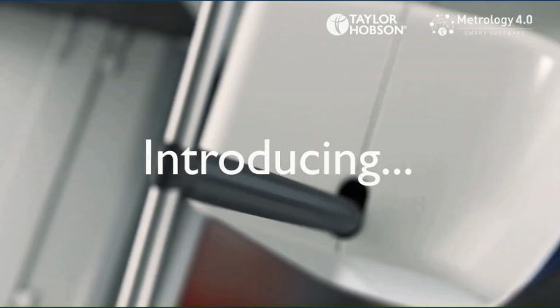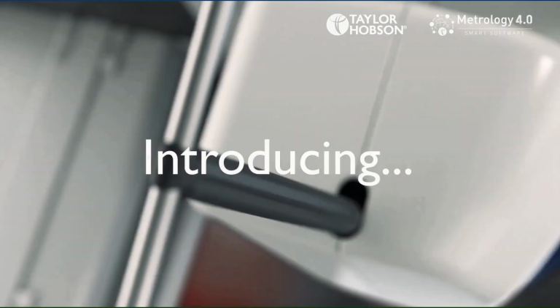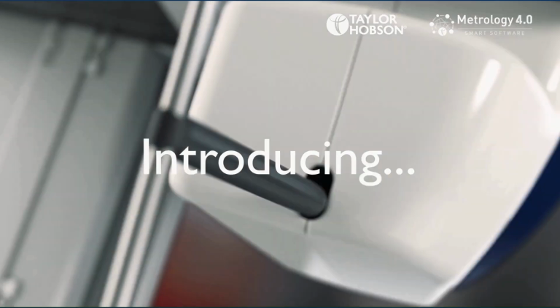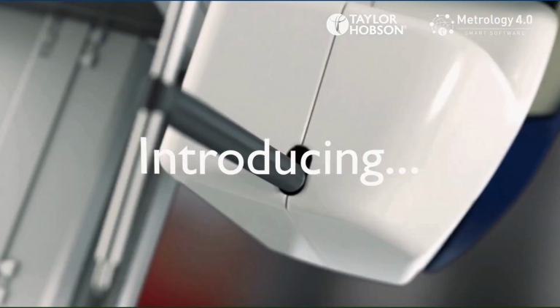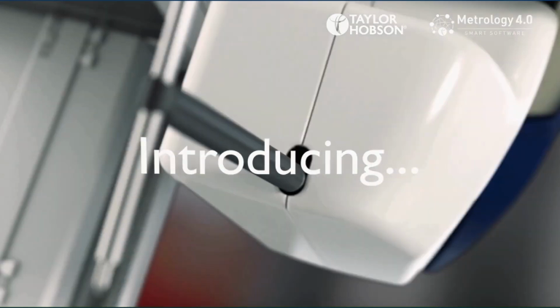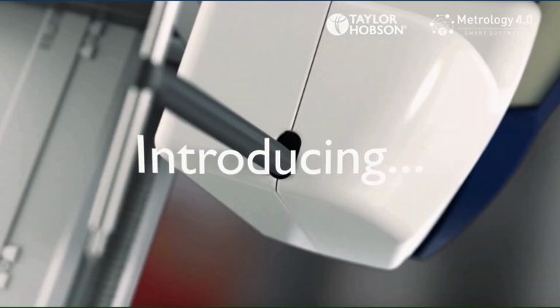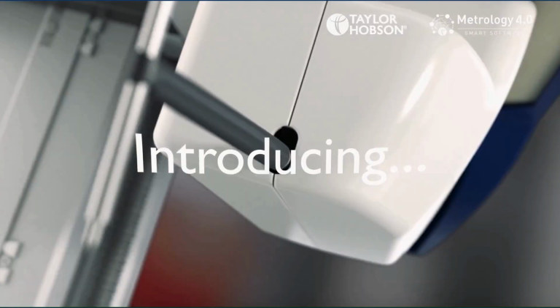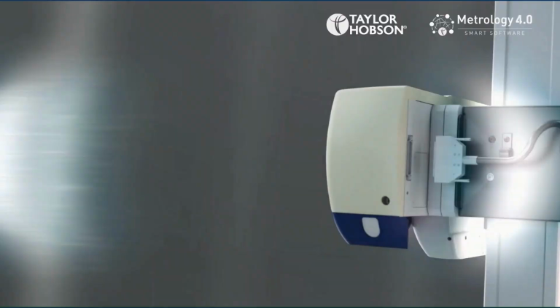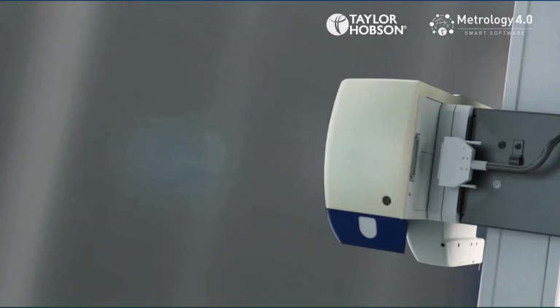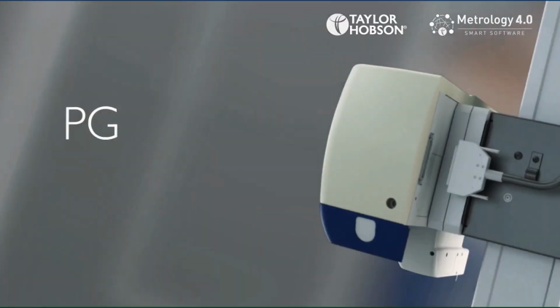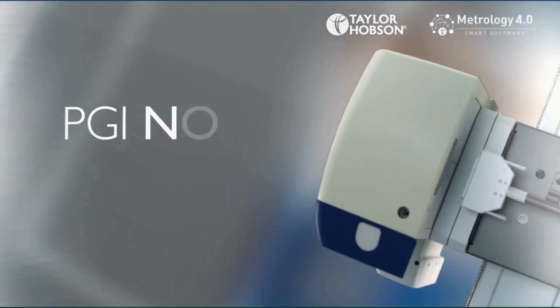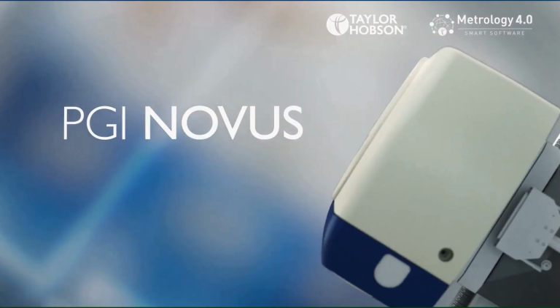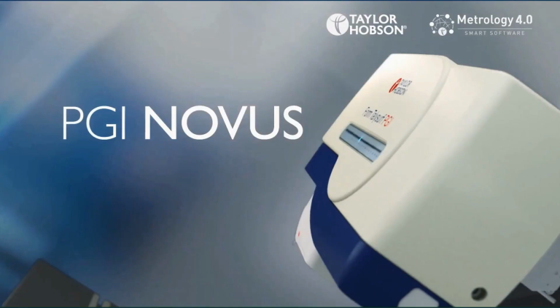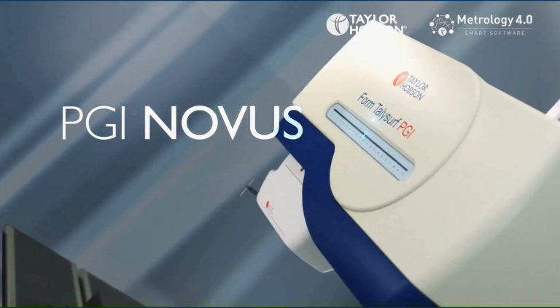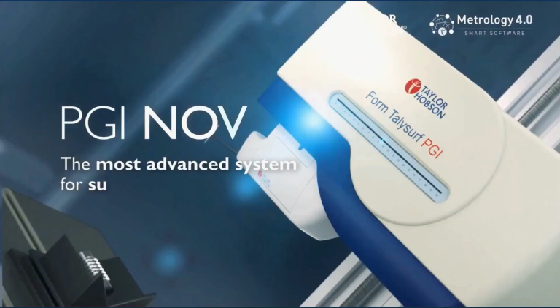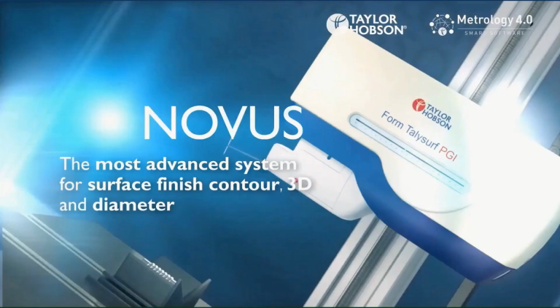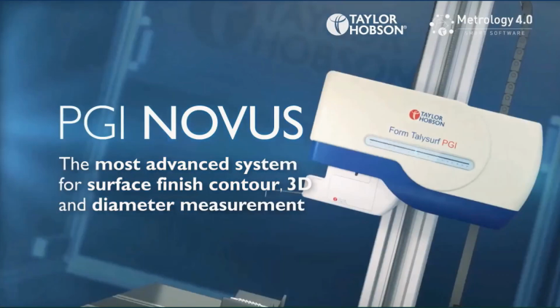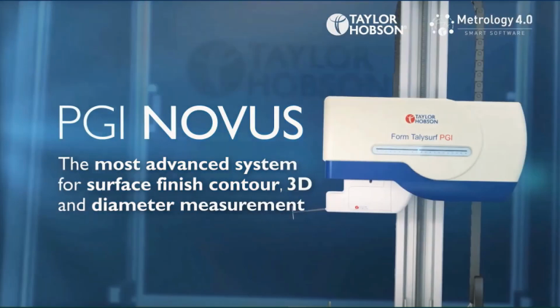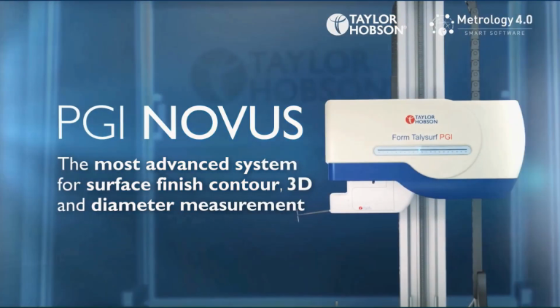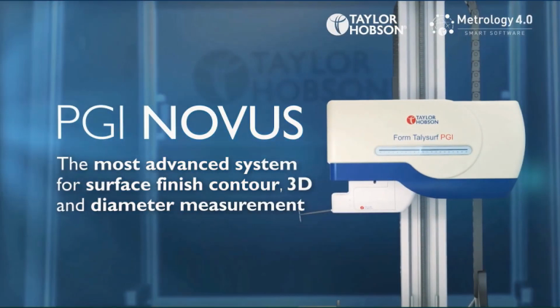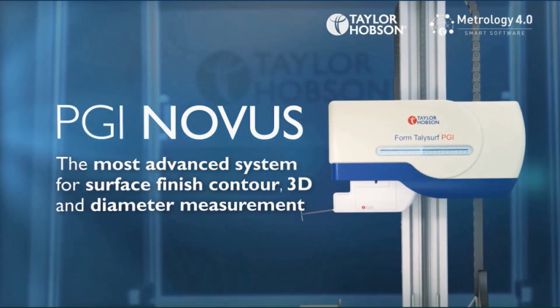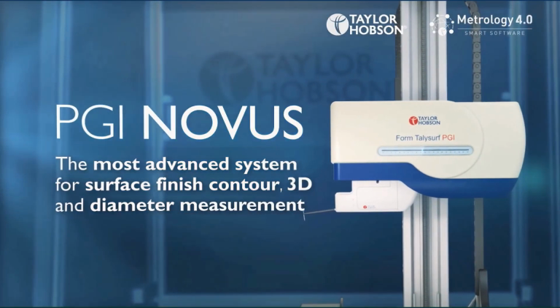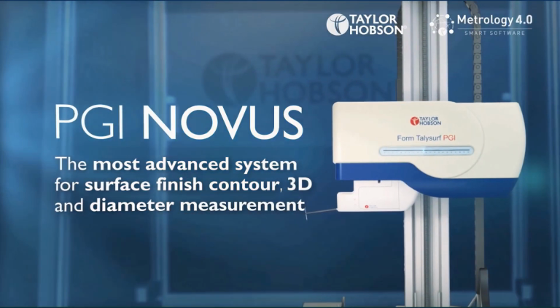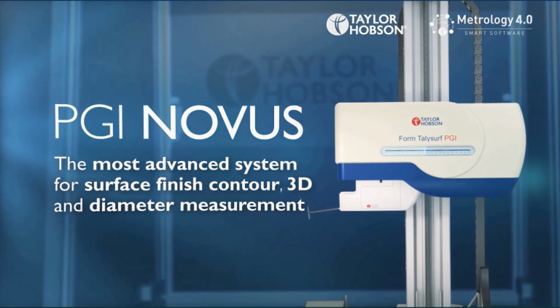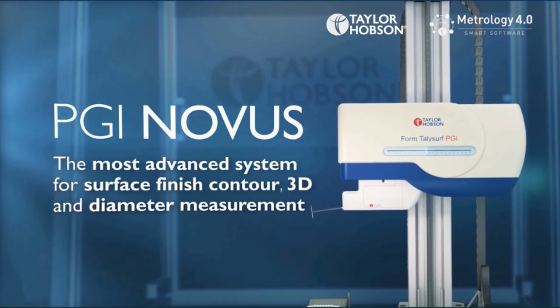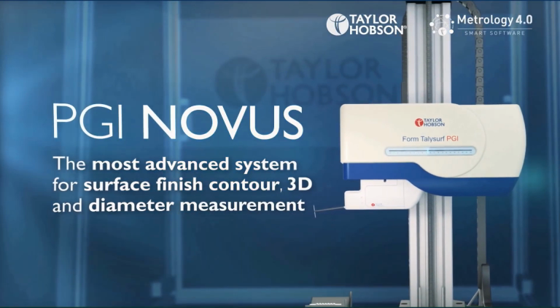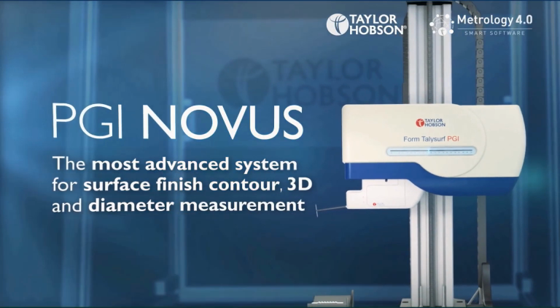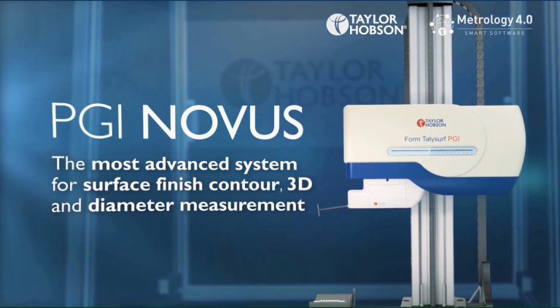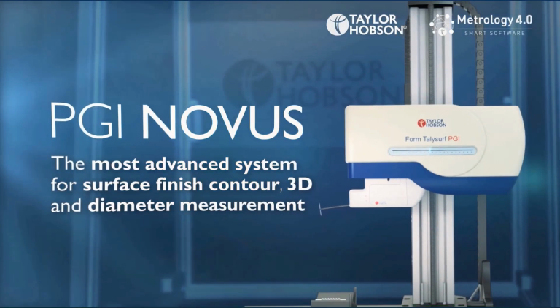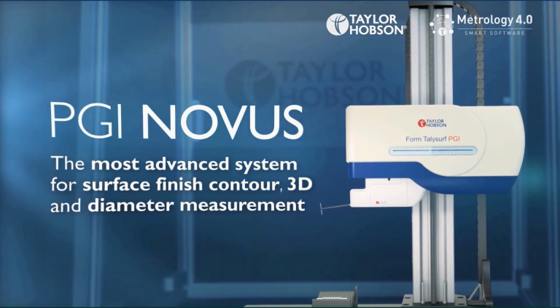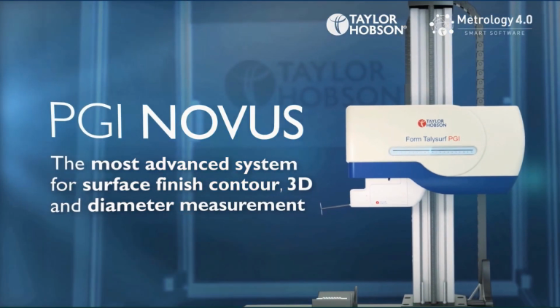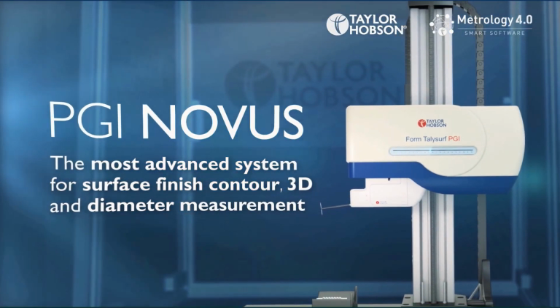For this application, we're using PGI Novus and Metrology 4.0 software.